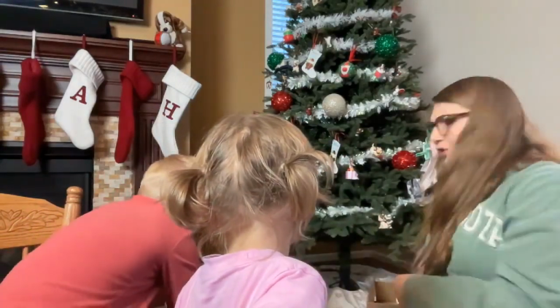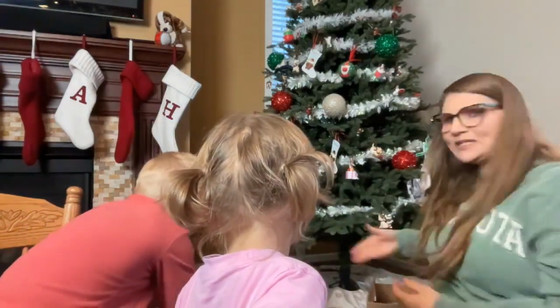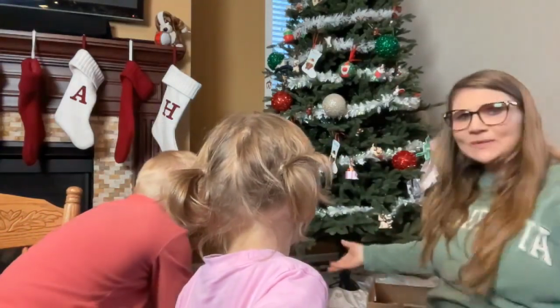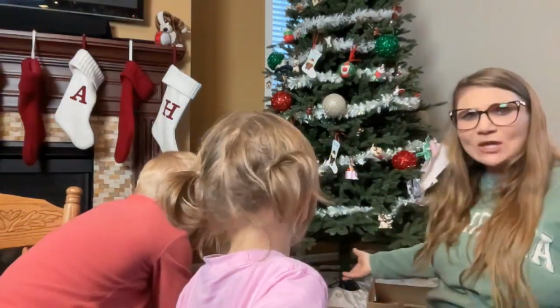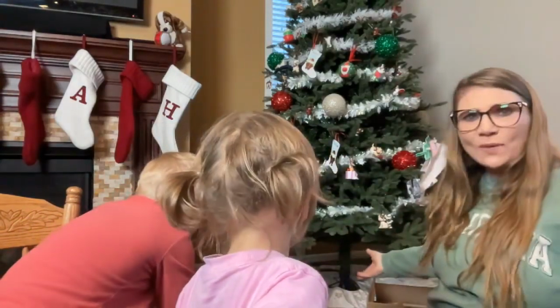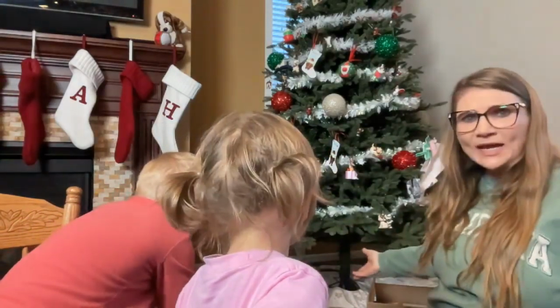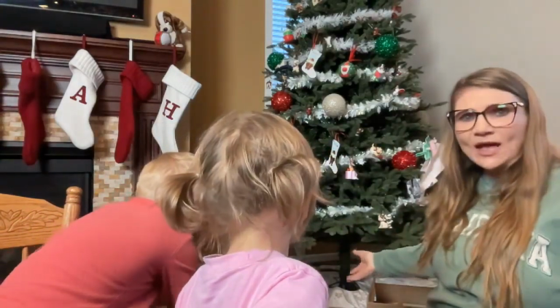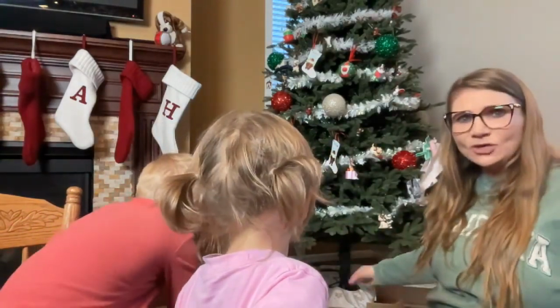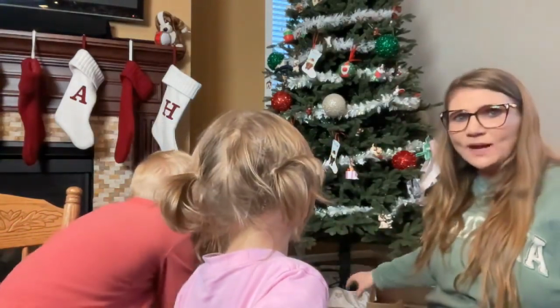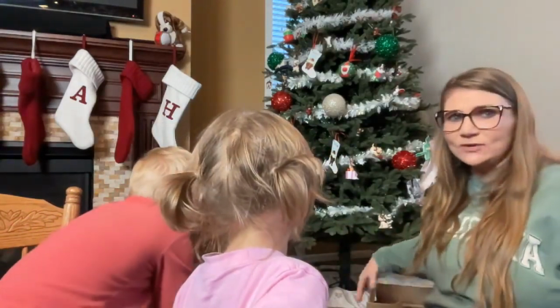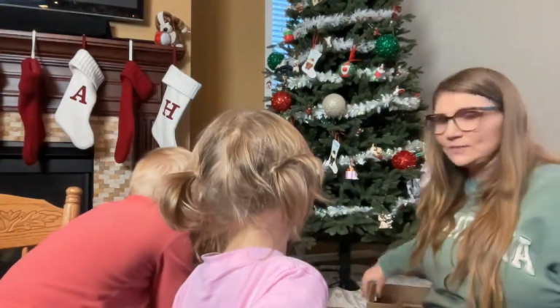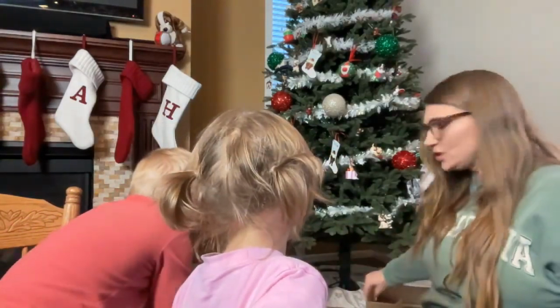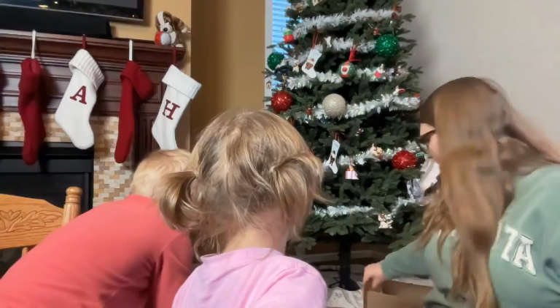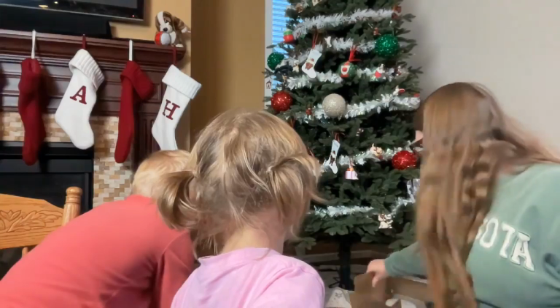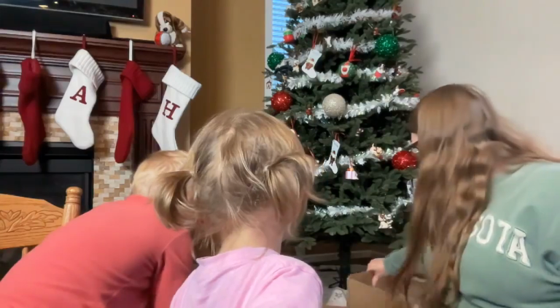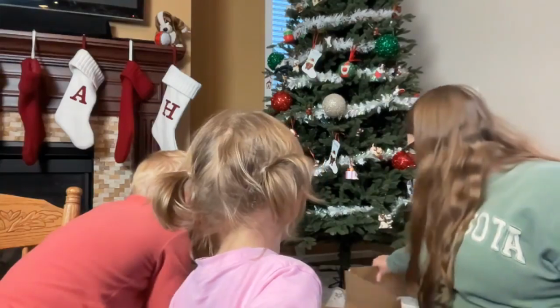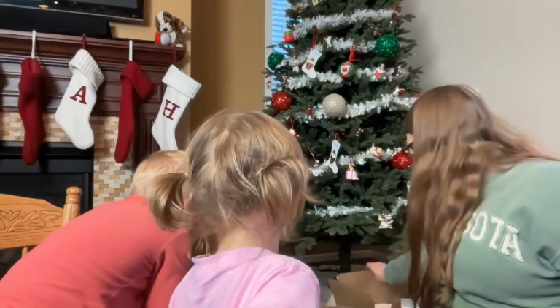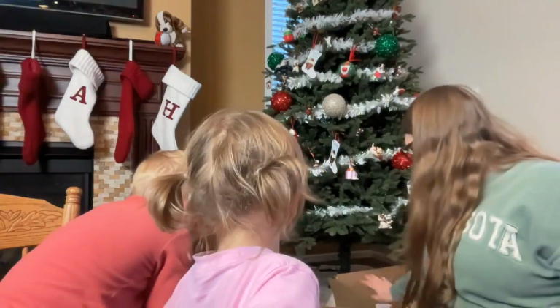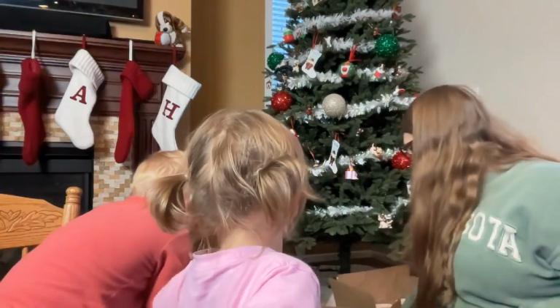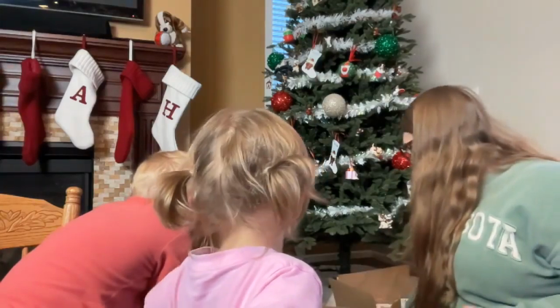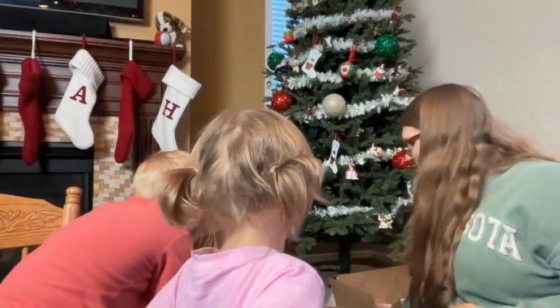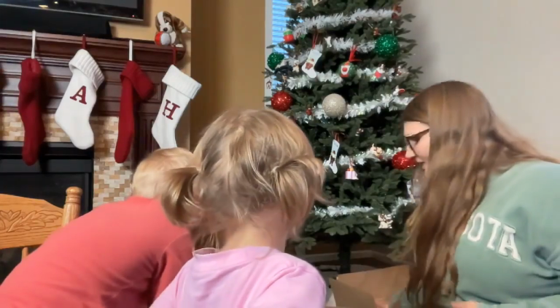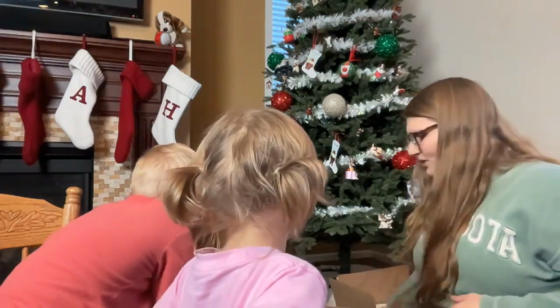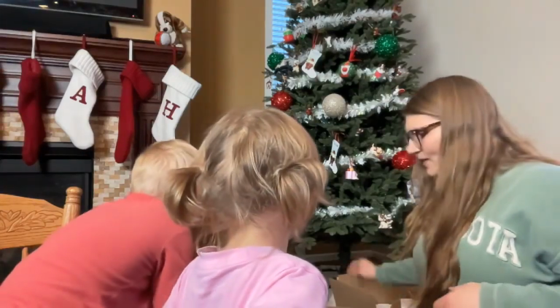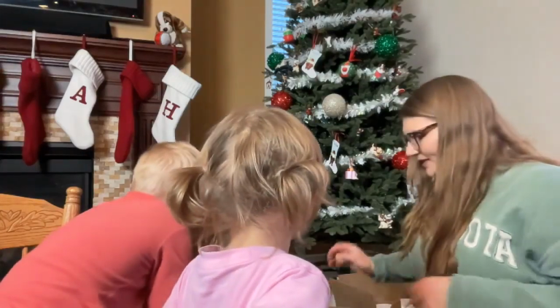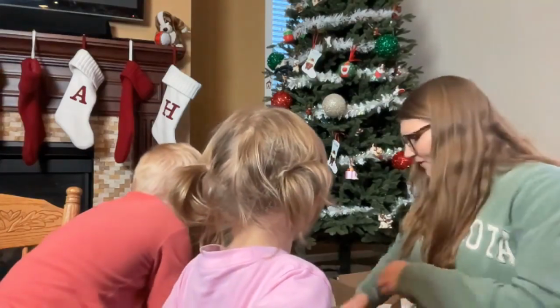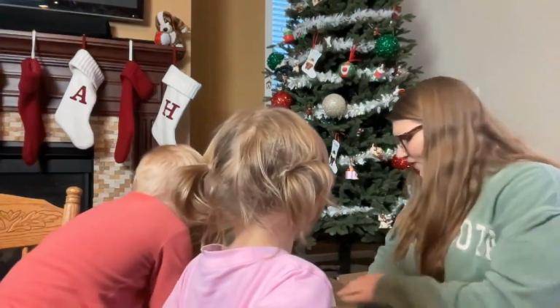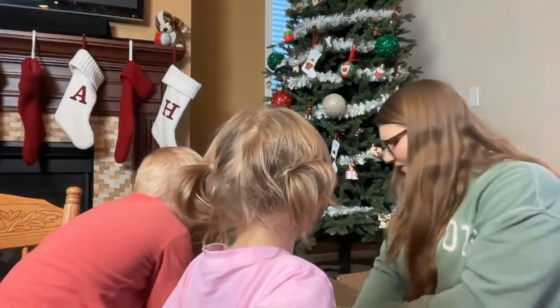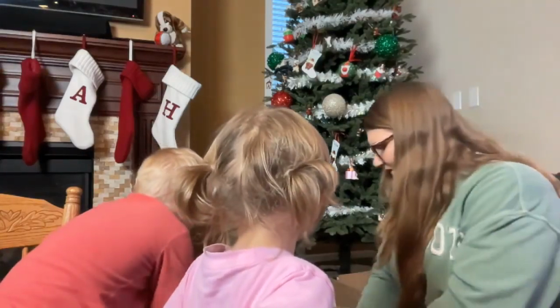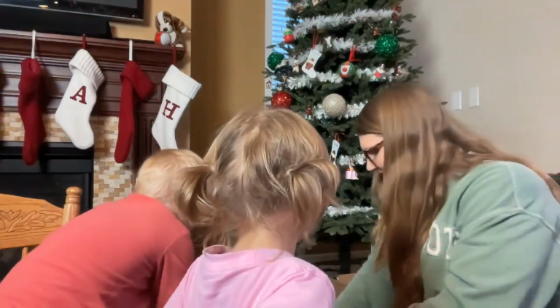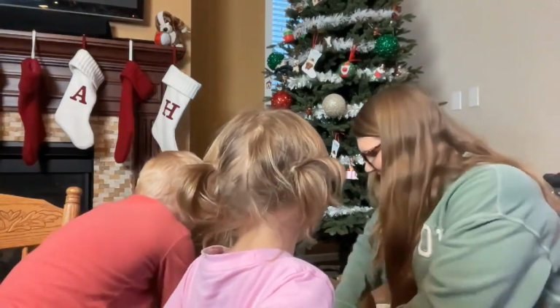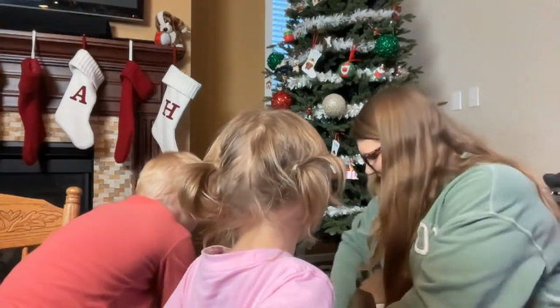Christmas already under my Christmas tree — this is my present to myself. All of this goodies.